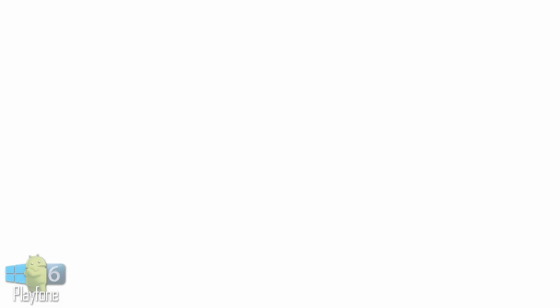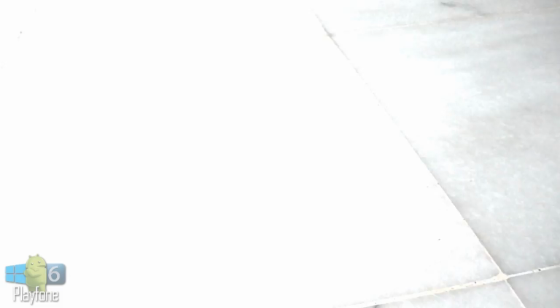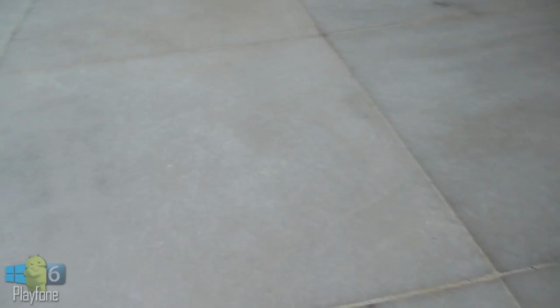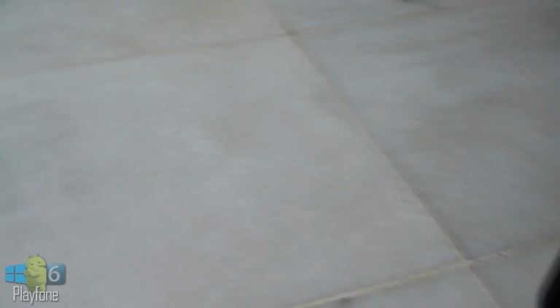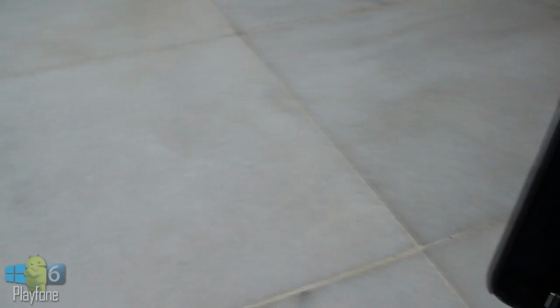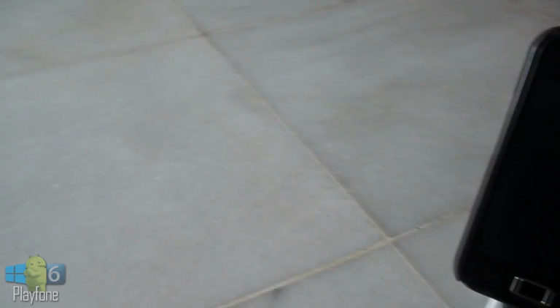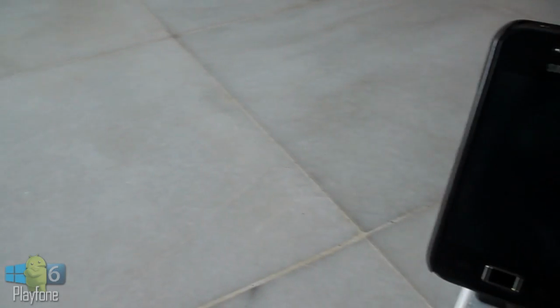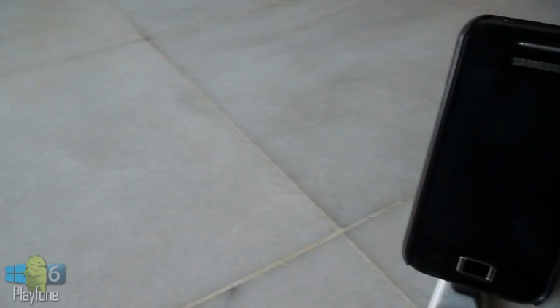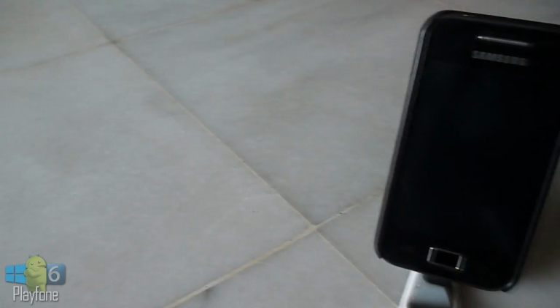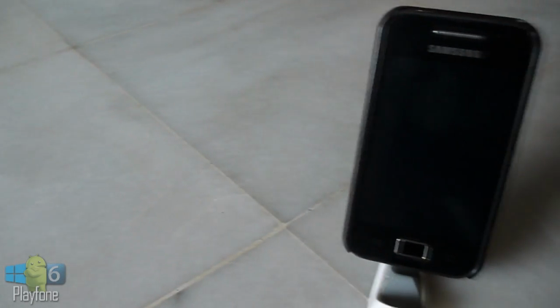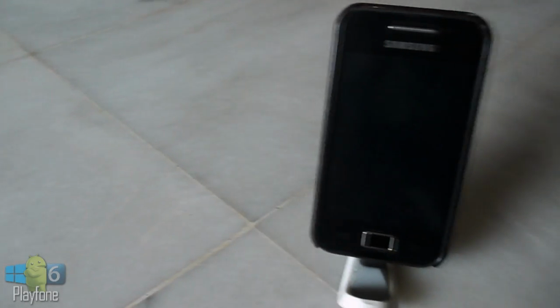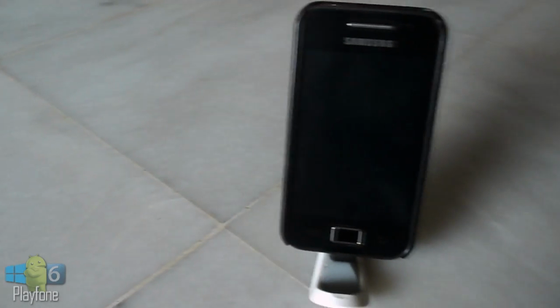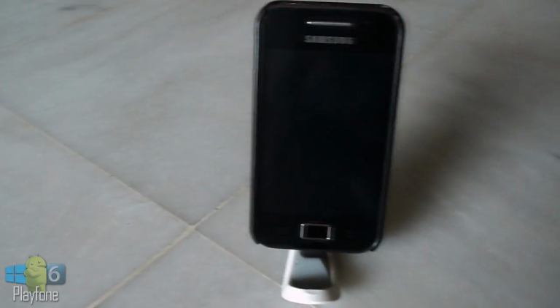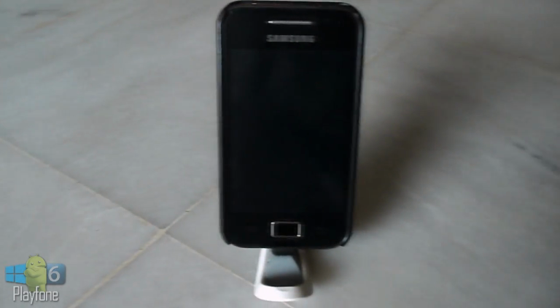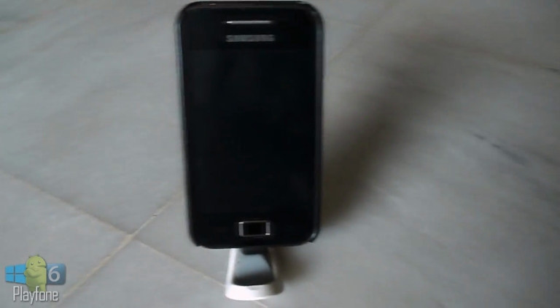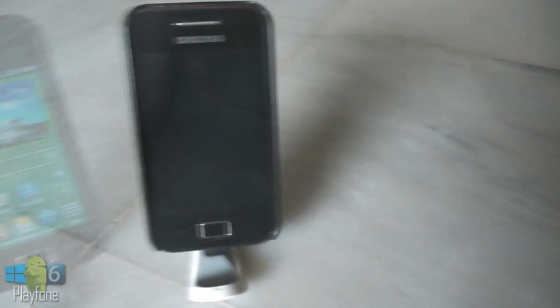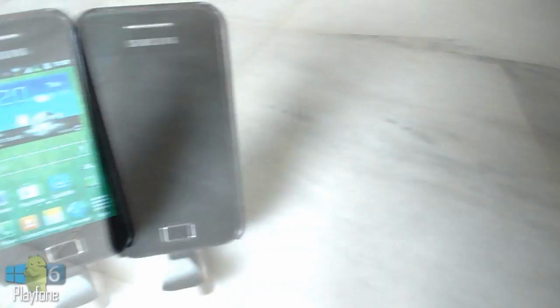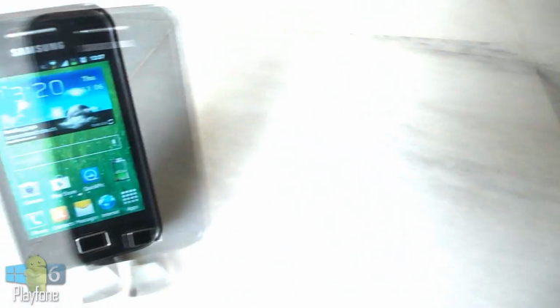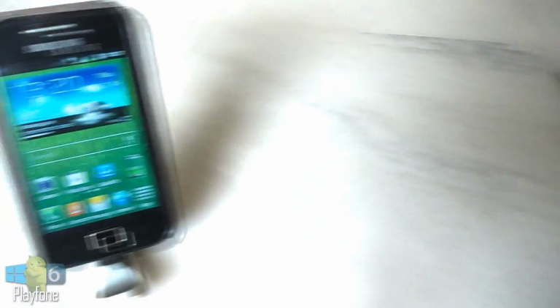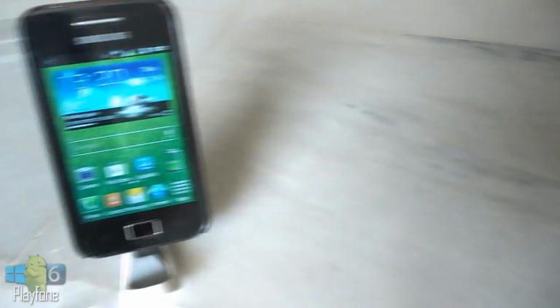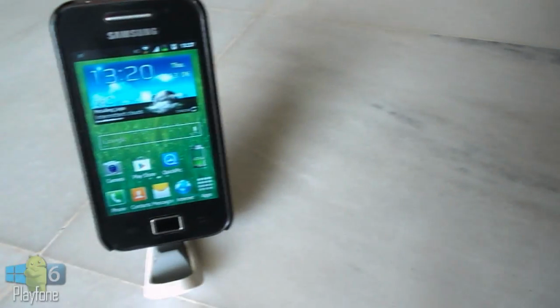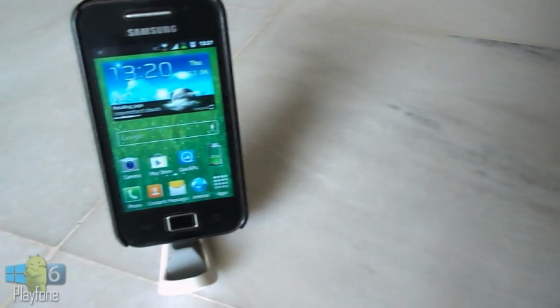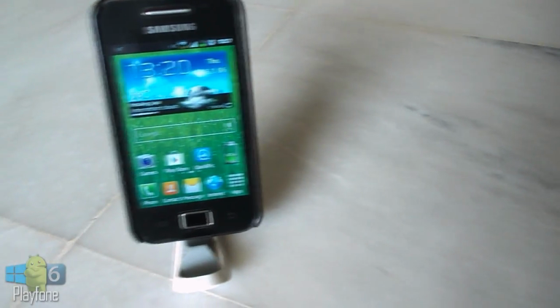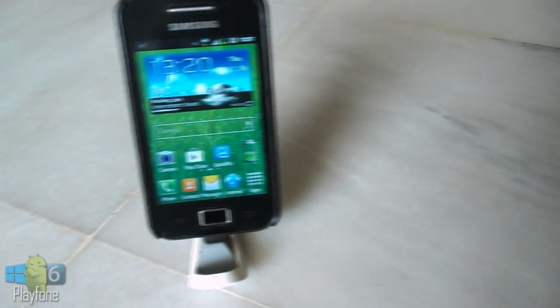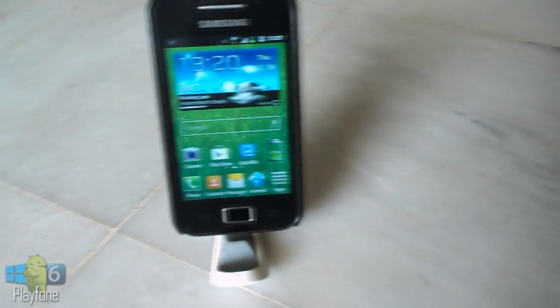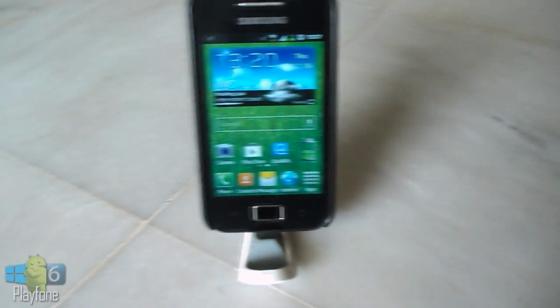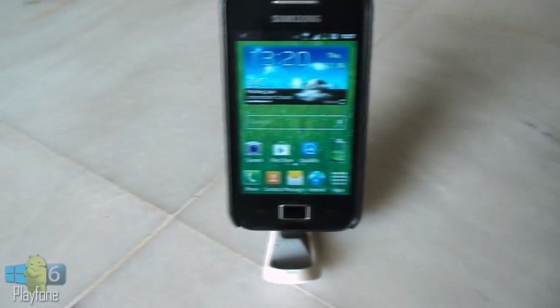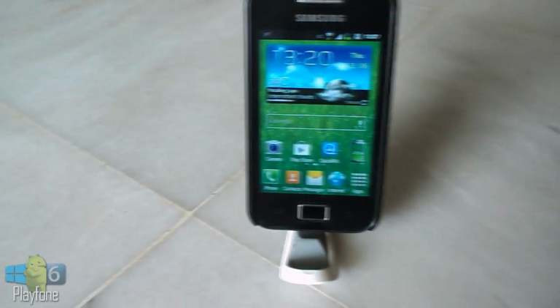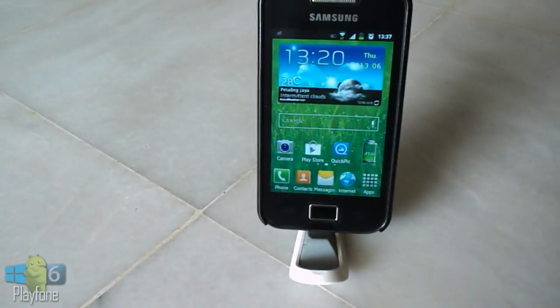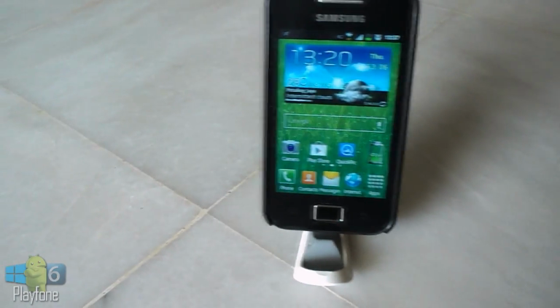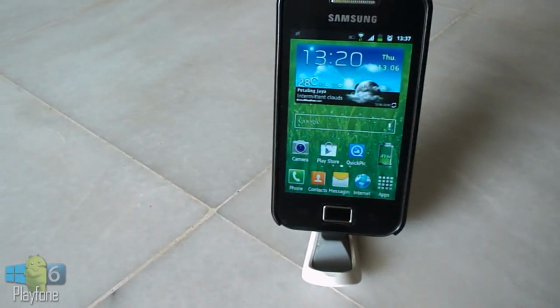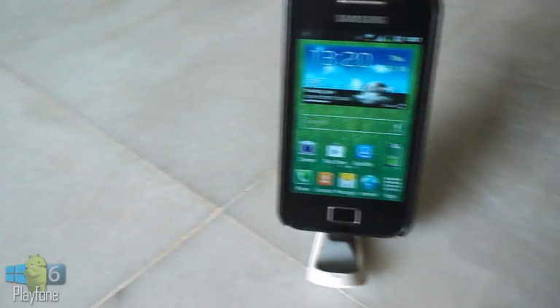Hey guys, this is Adrian and today I'm going to be doing a ROM review of the Galaxy S3 and S4 ROM.